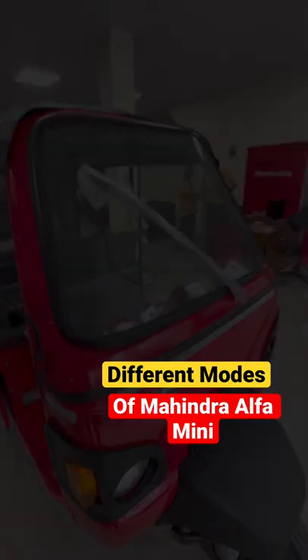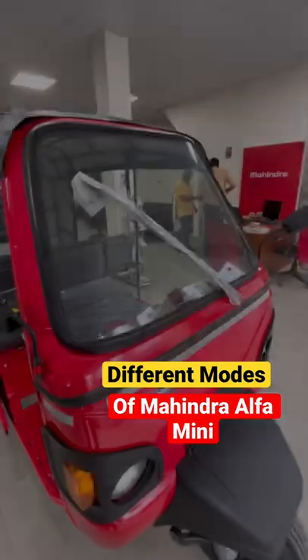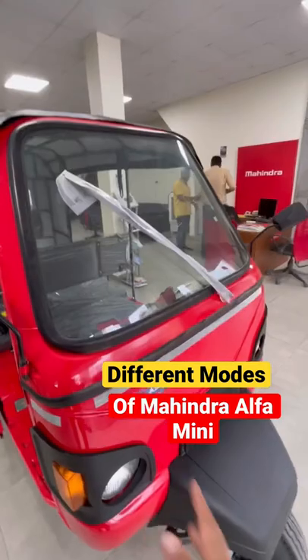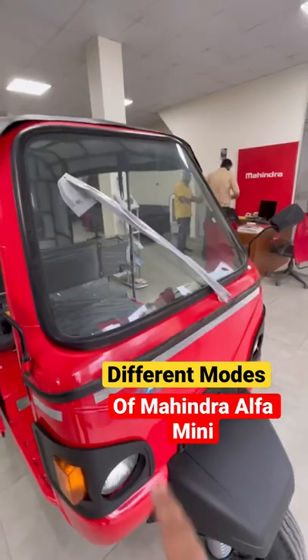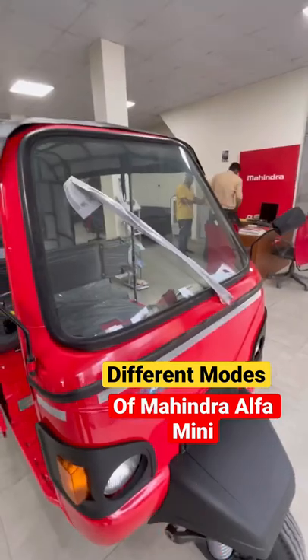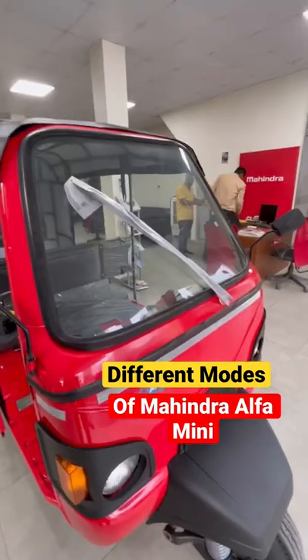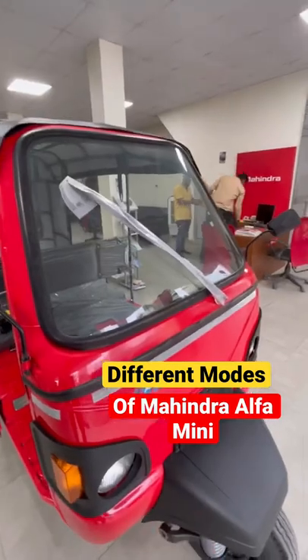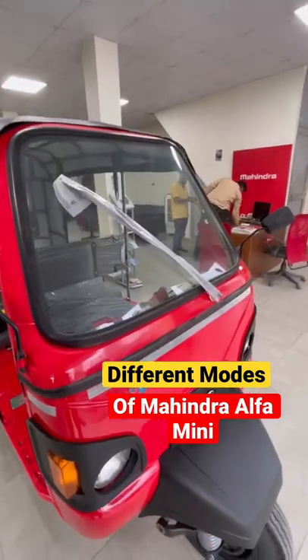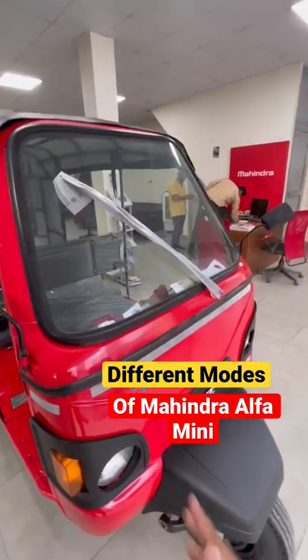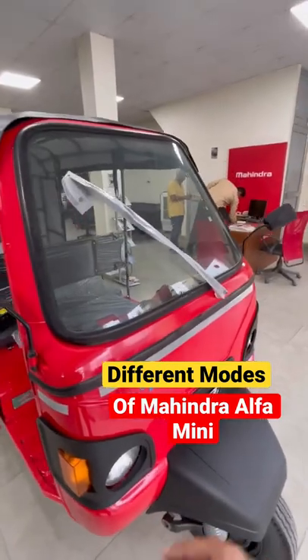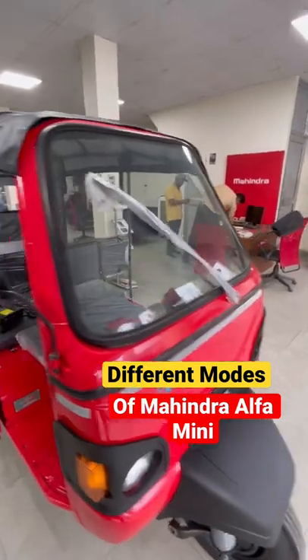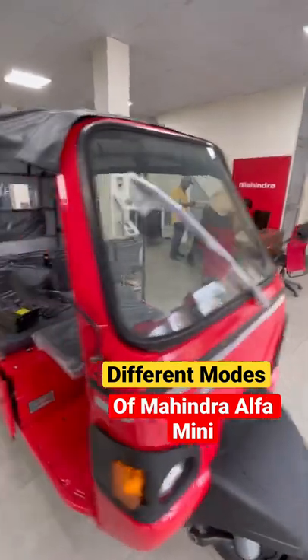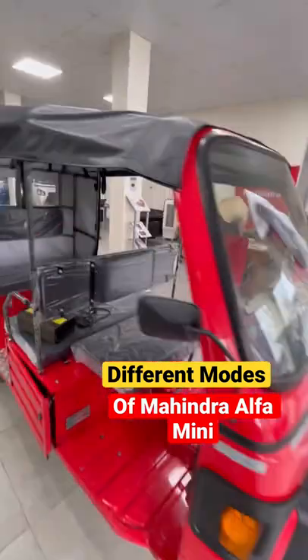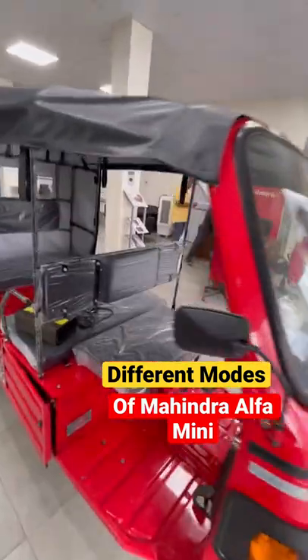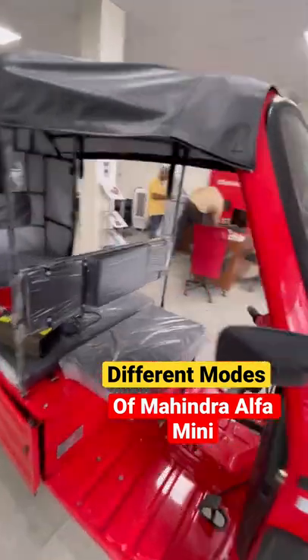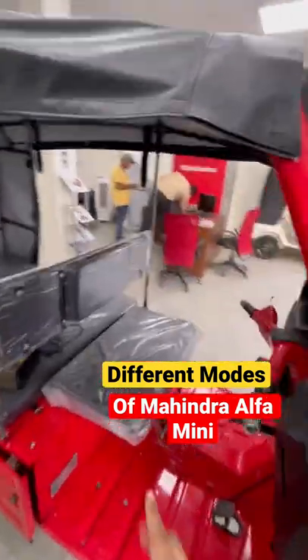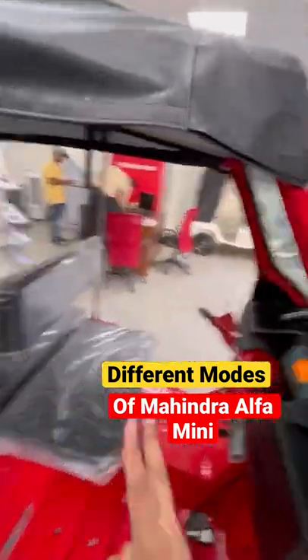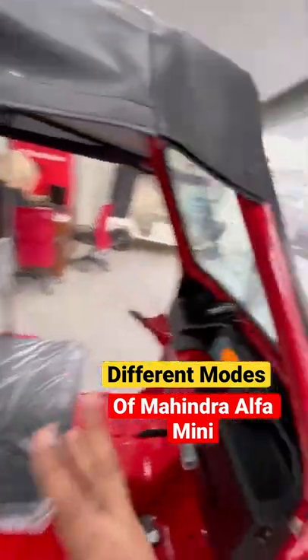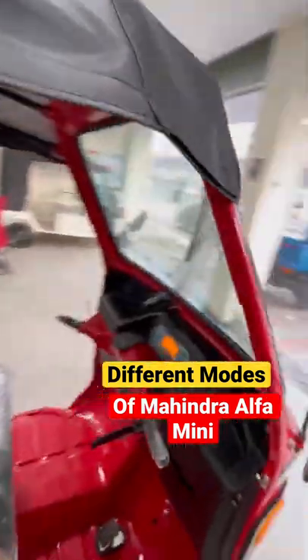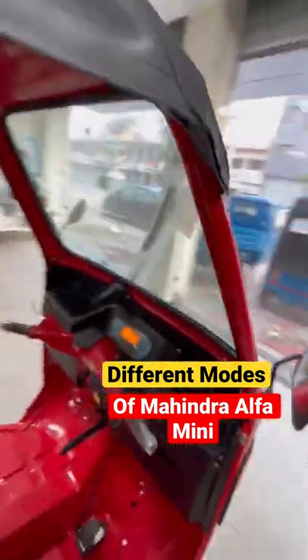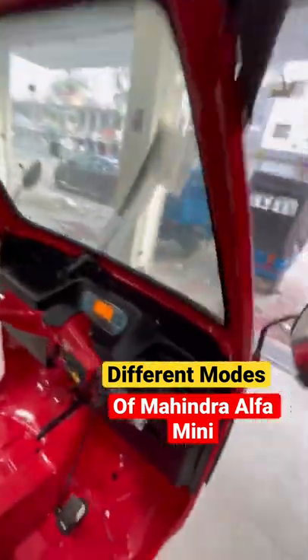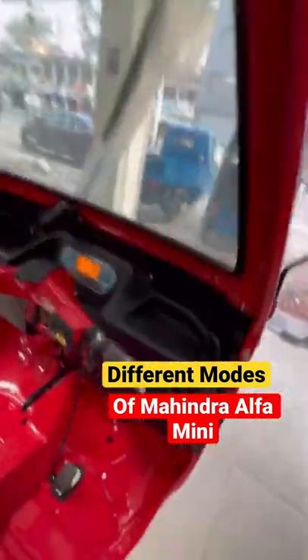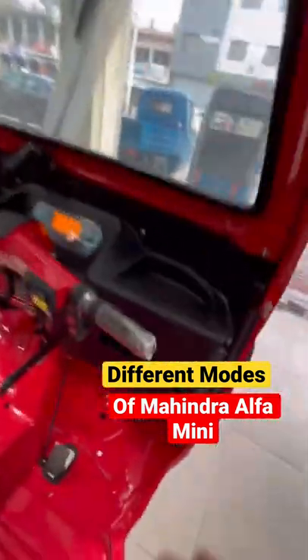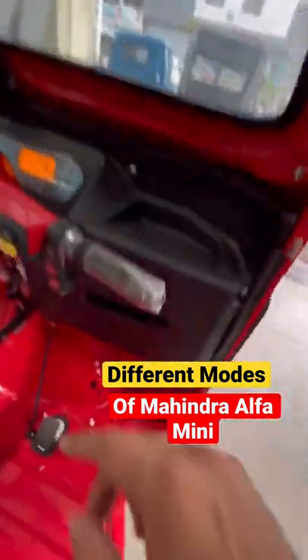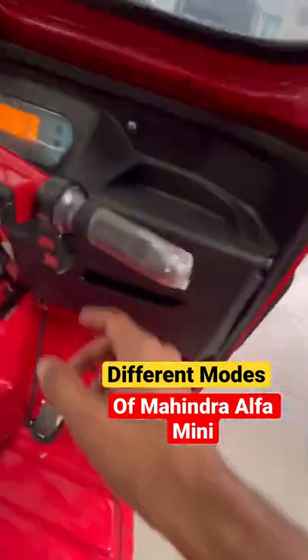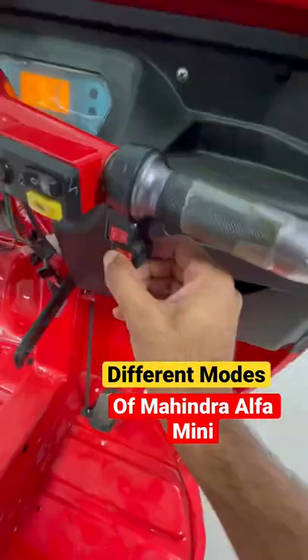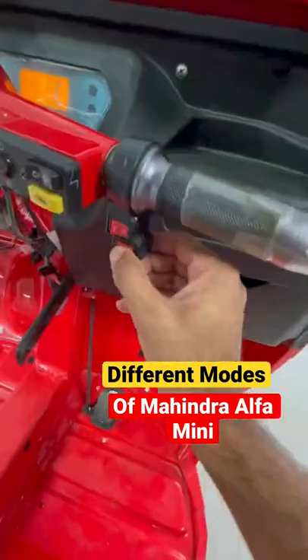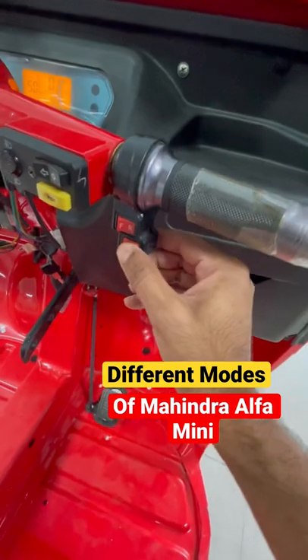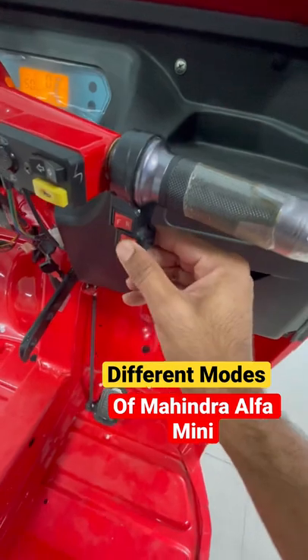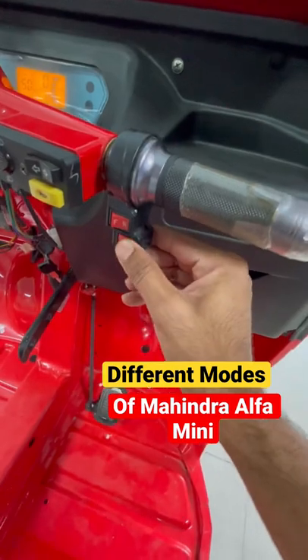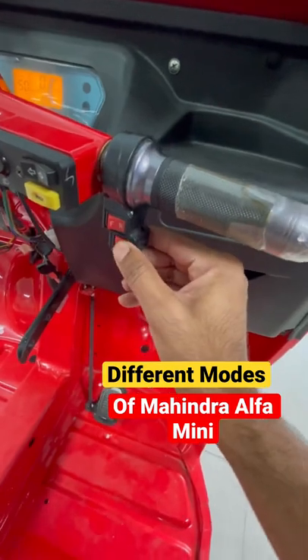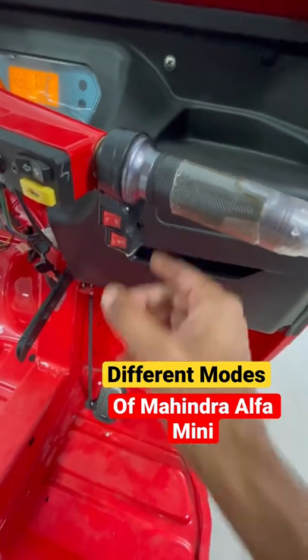This is the Mahindra Alfa Mini Electrical Auto. This is the 3-mode speed system: low, medium, and high.